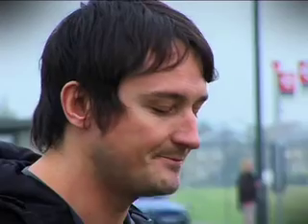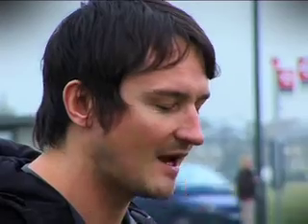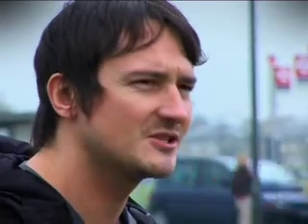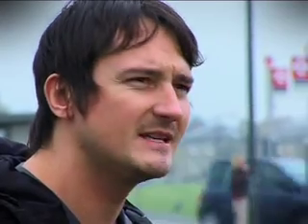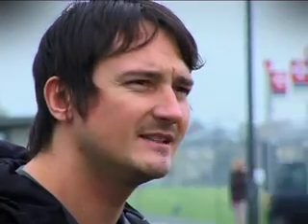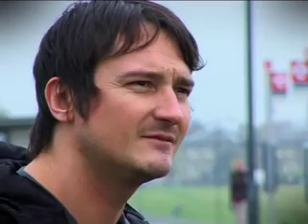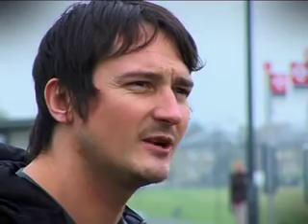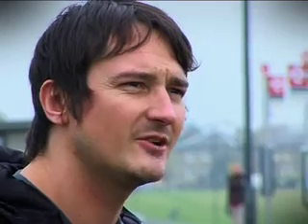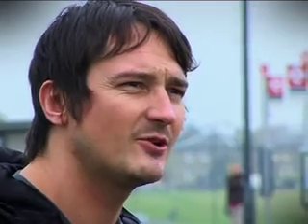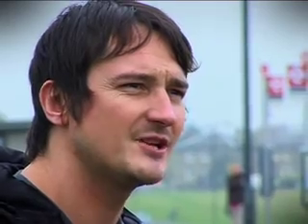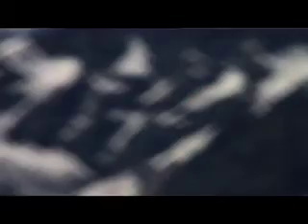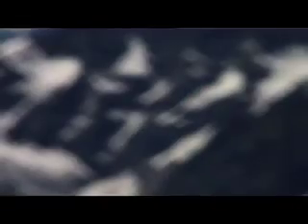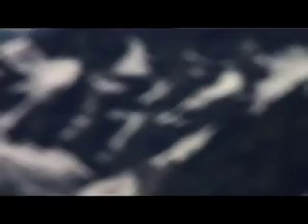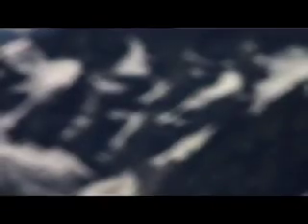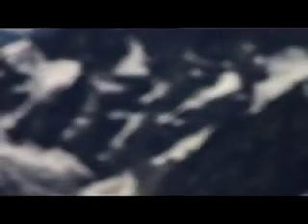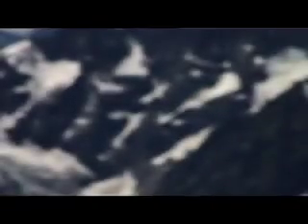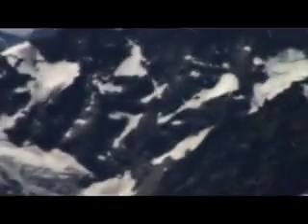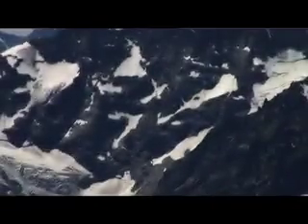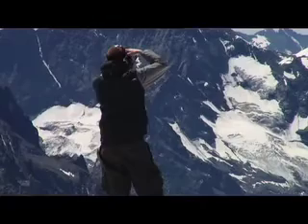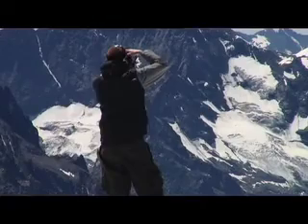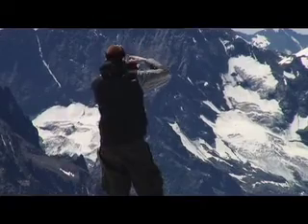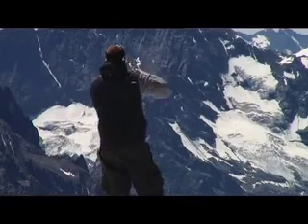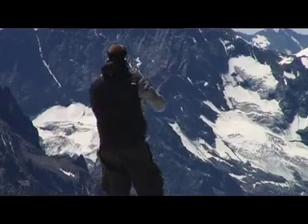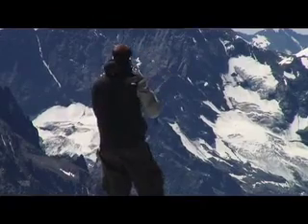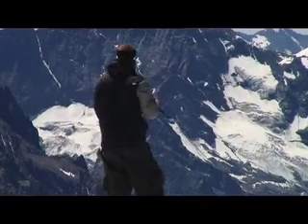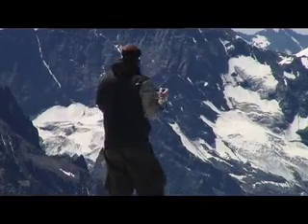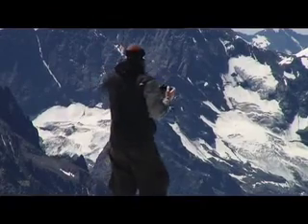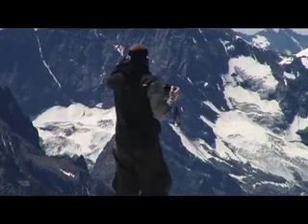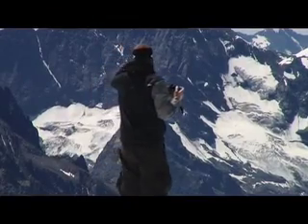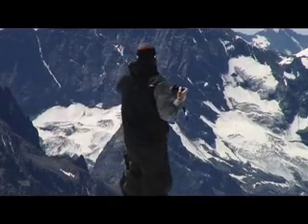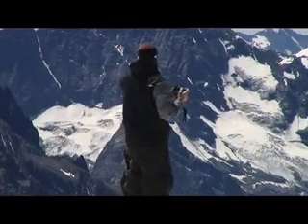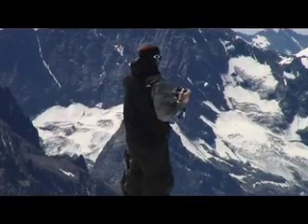I've just been working on a project called Freezing Level, which is about global warming, told through the eyes of winter sports enthusiasts.